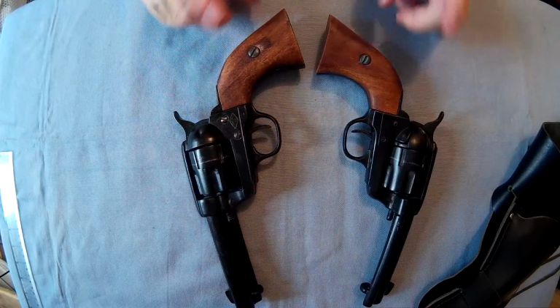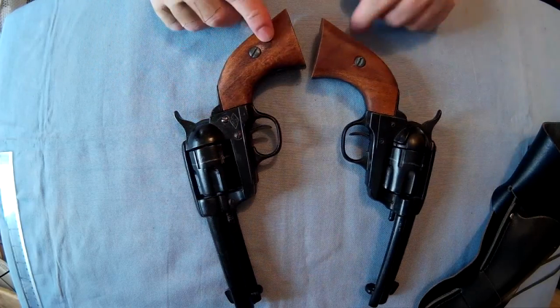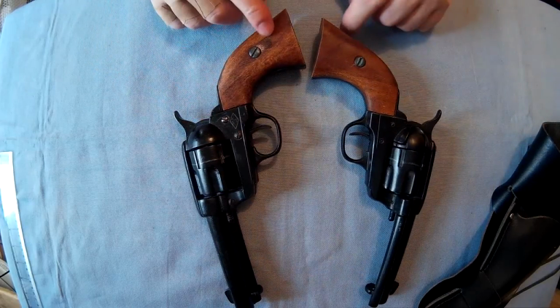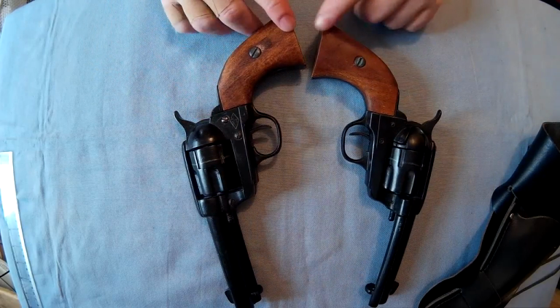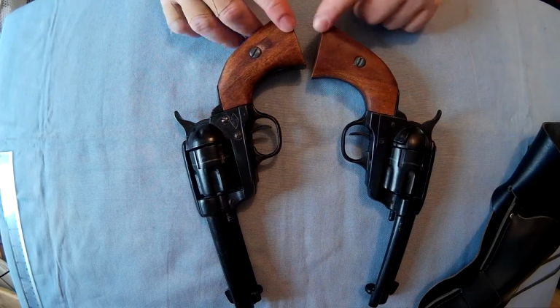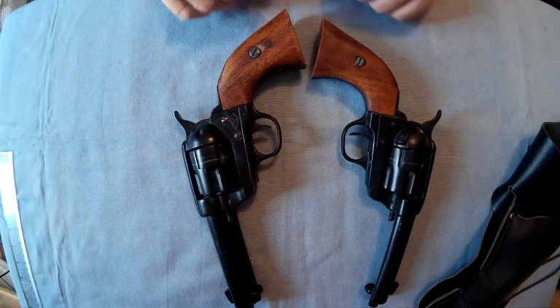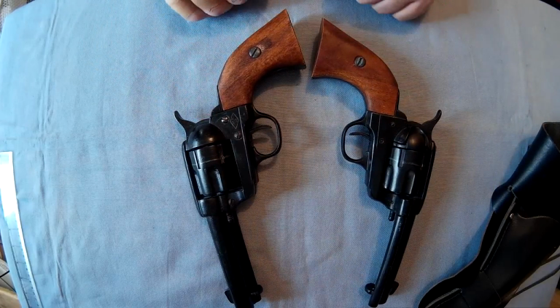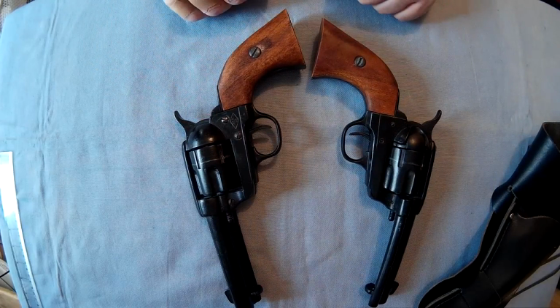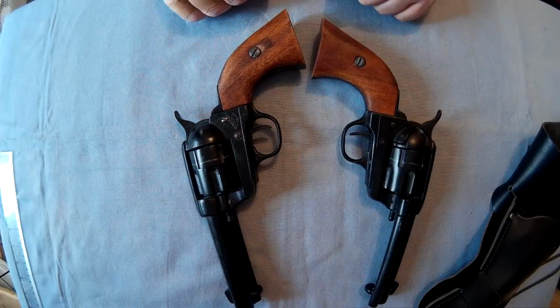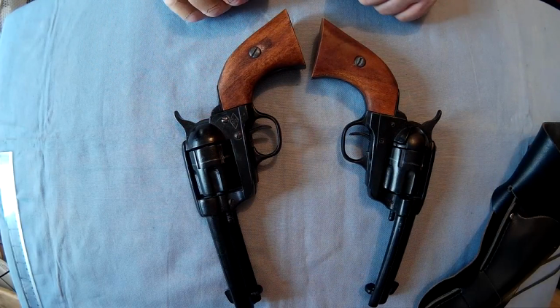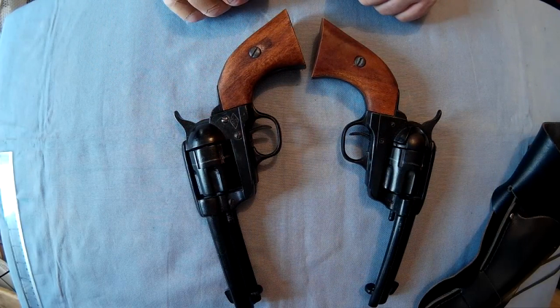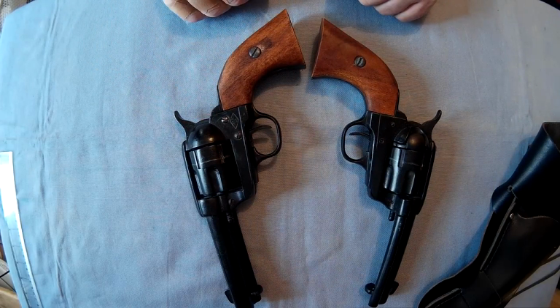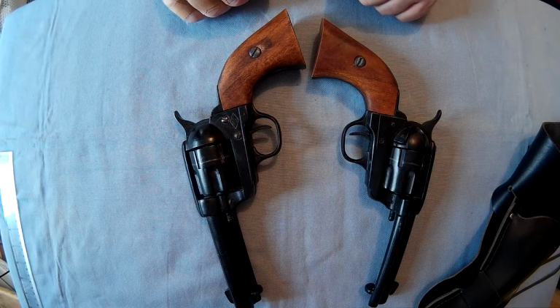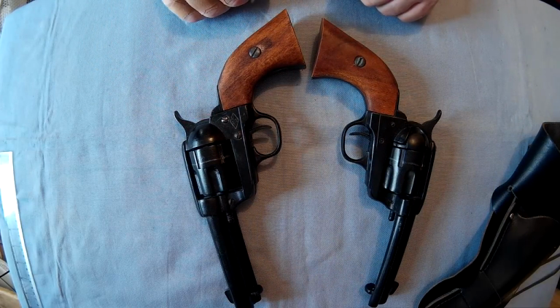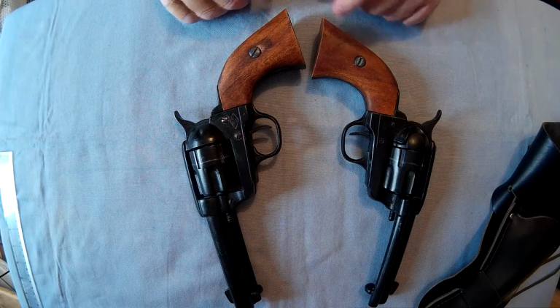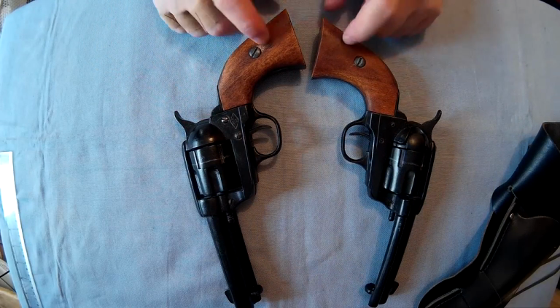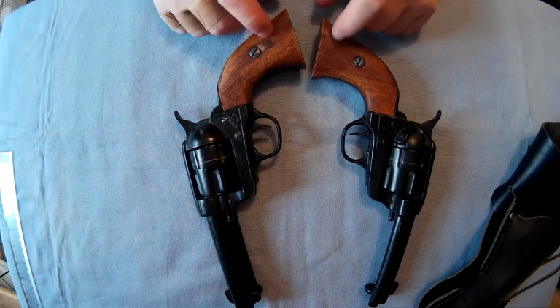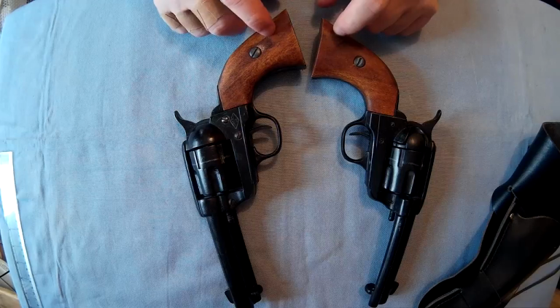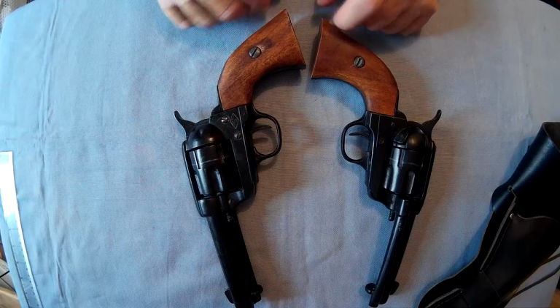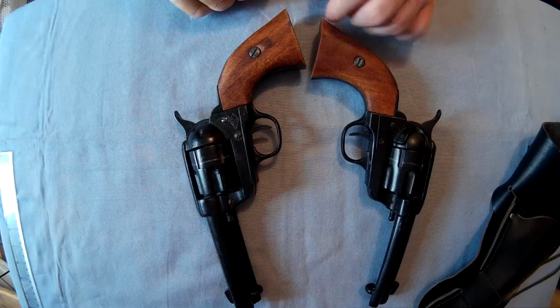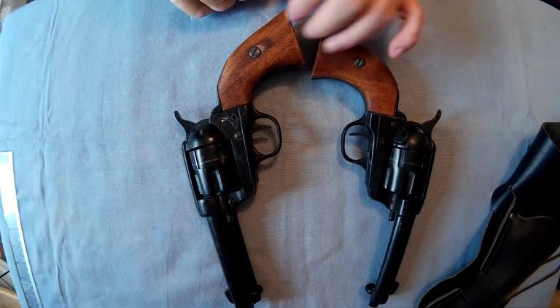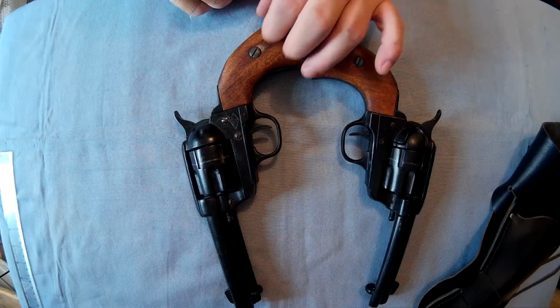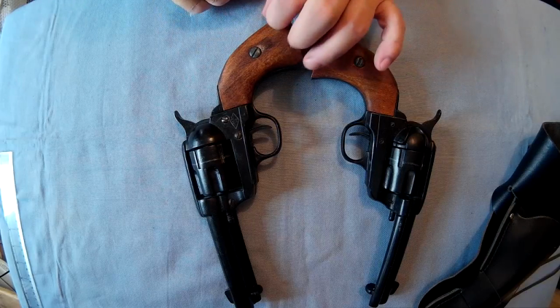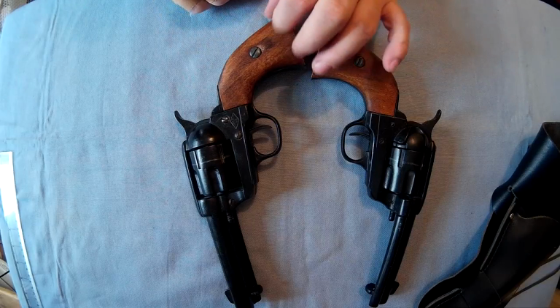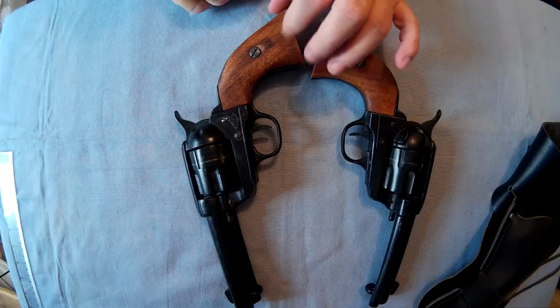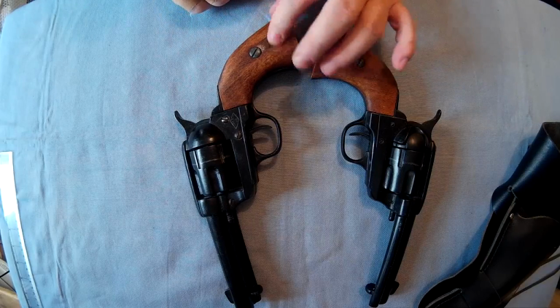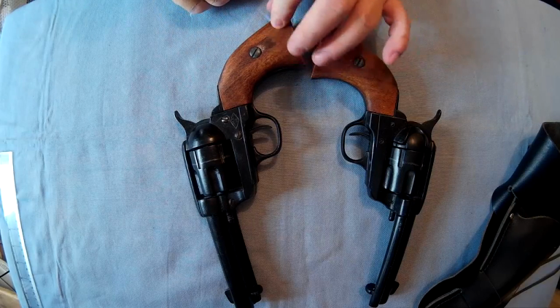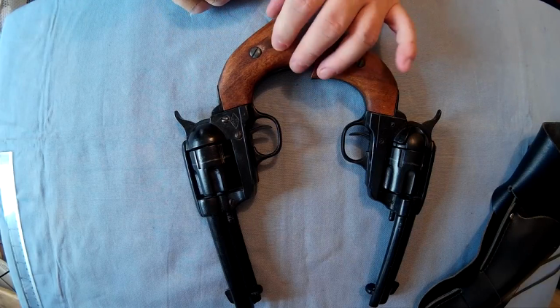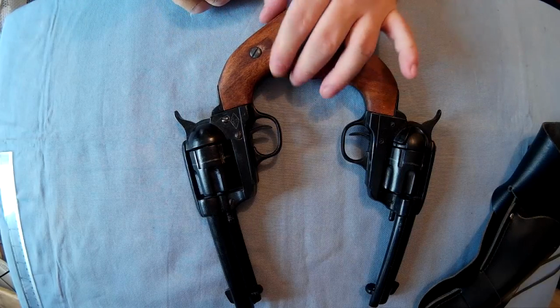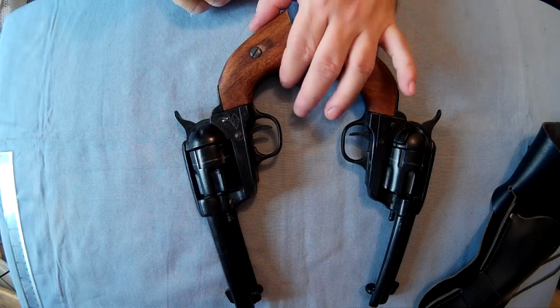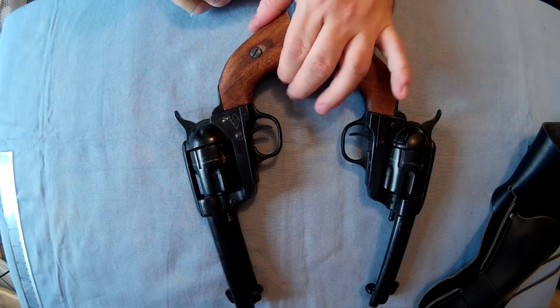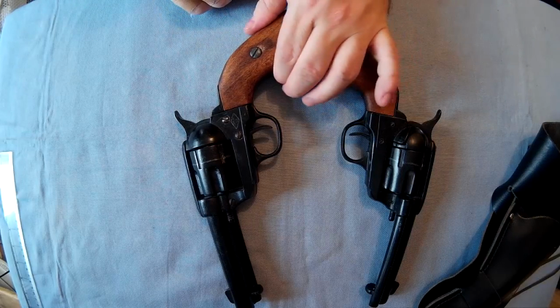Don't know what the wood is on the handles, but it's comfortable enough and looks good.